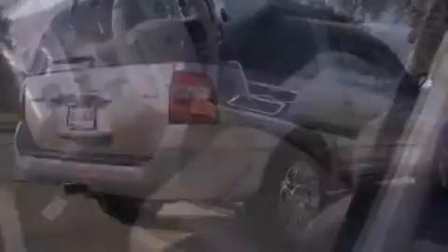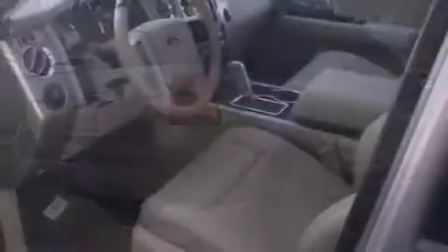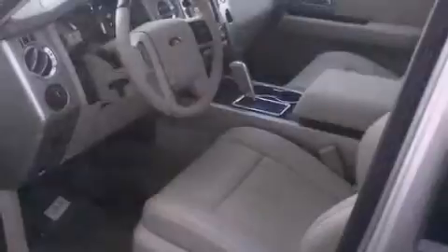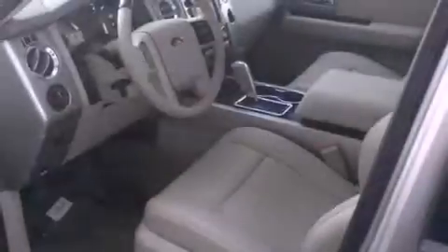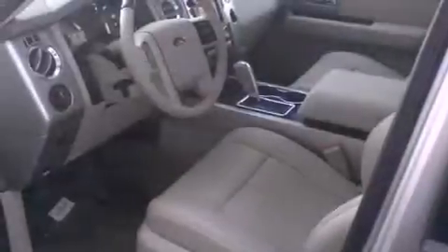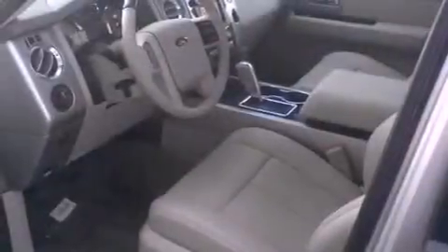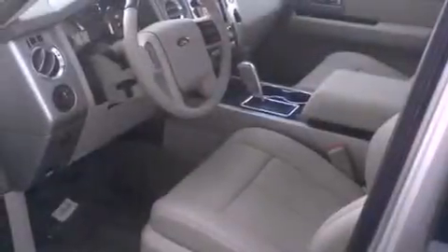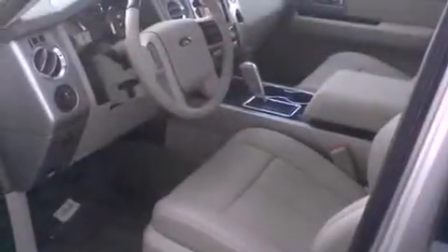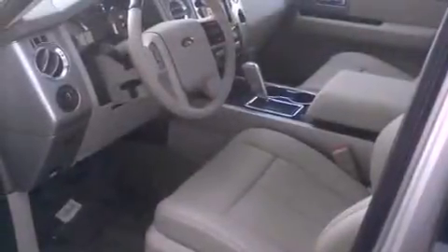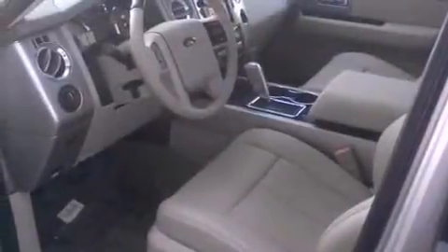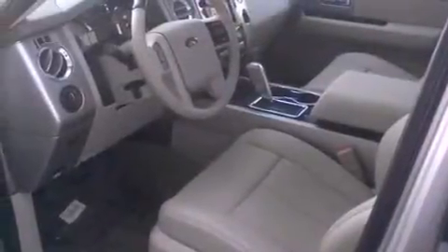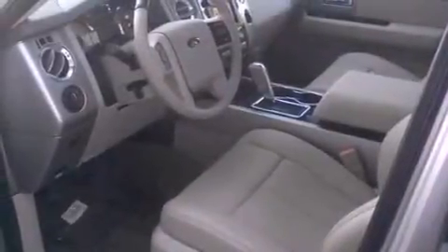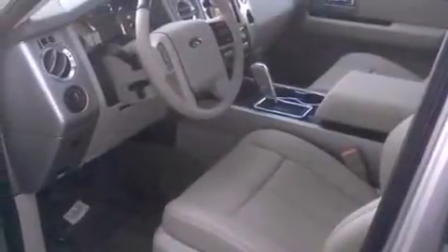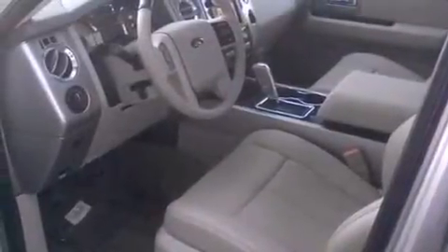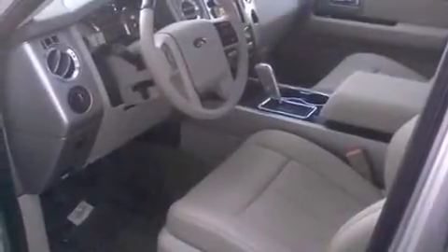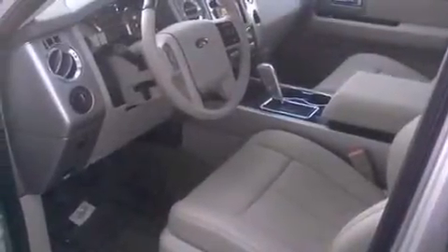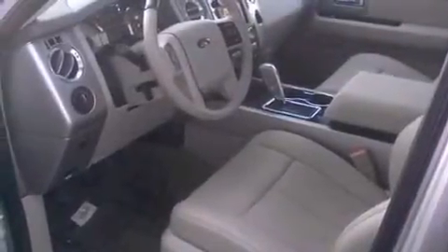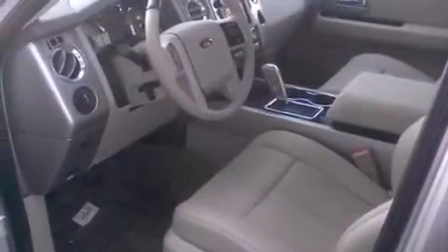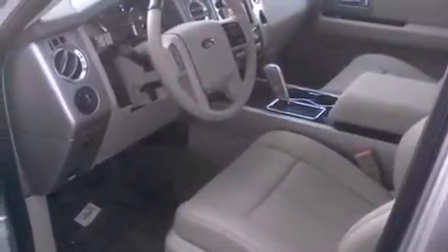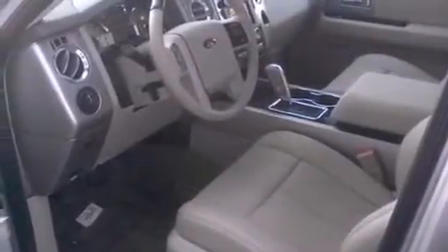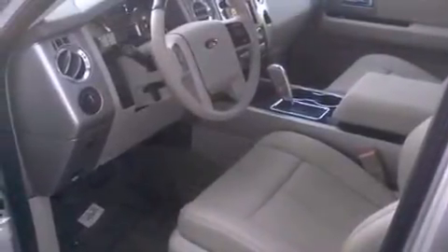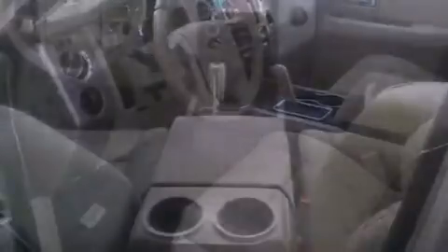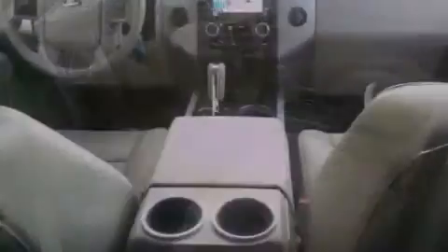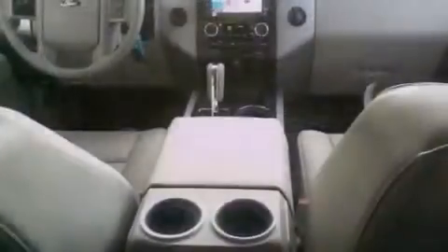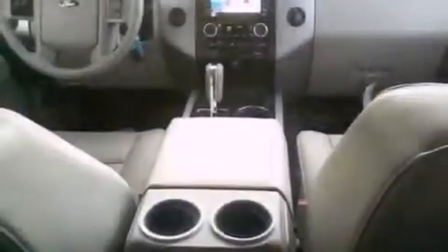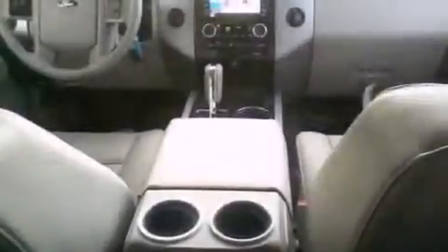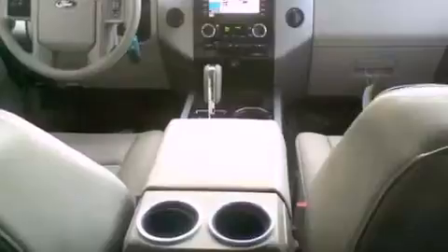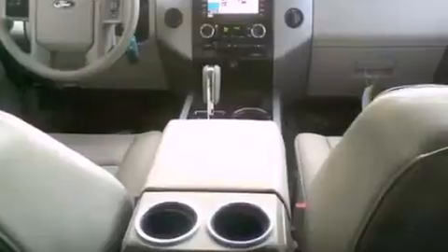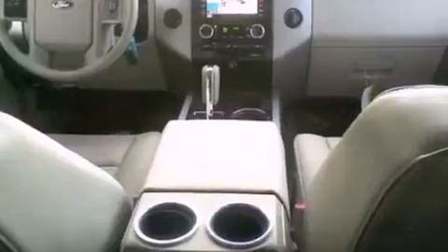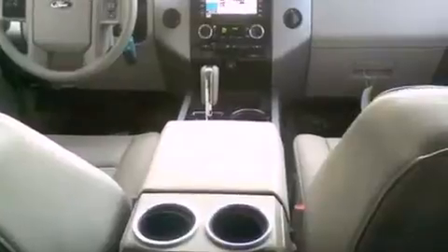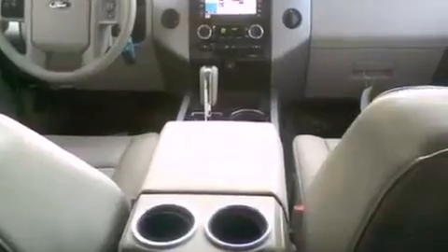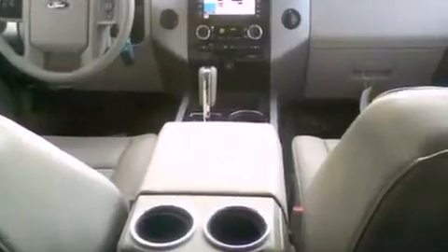Also included are a trailer hitch receiver, running boards, an anti-lock braking system, cruise control, and a trailer towing package.